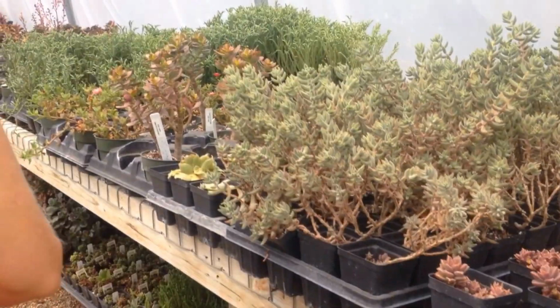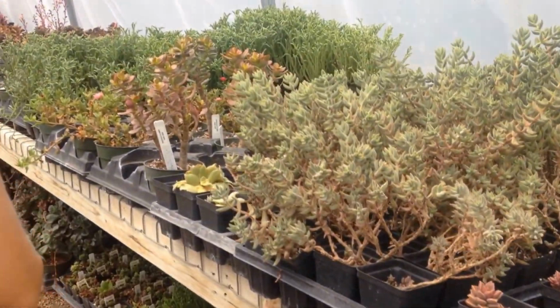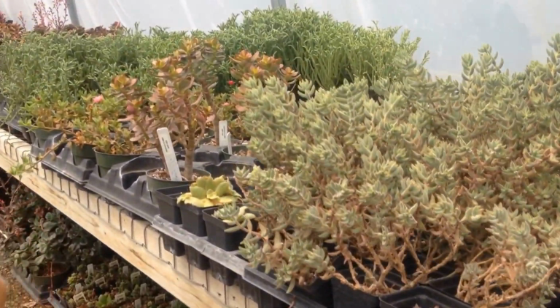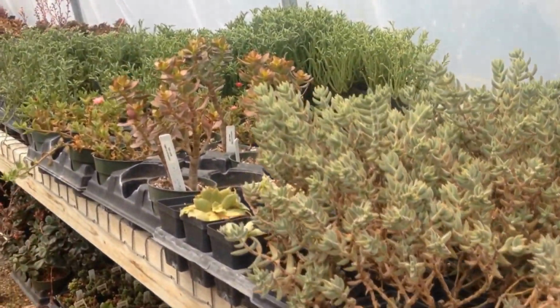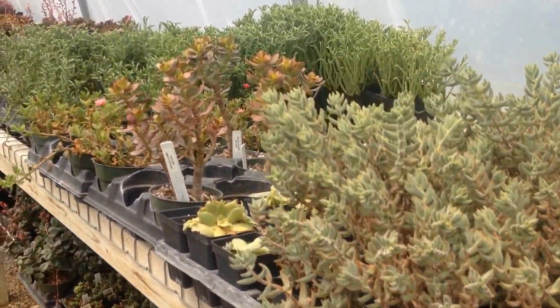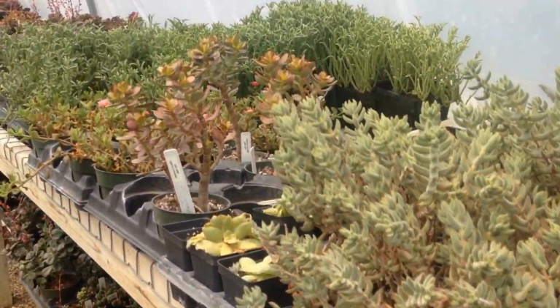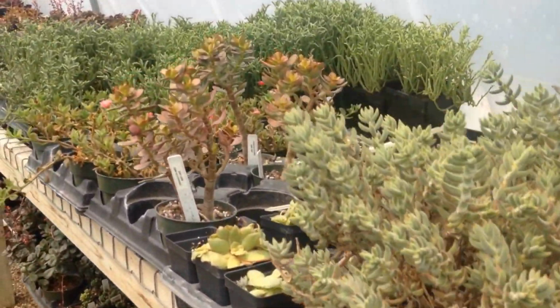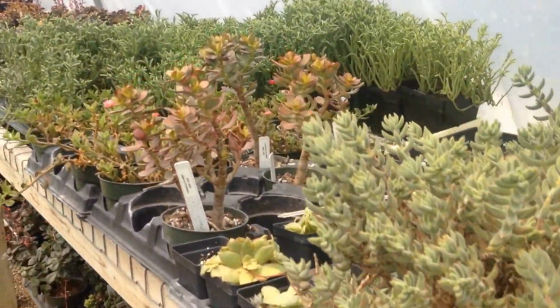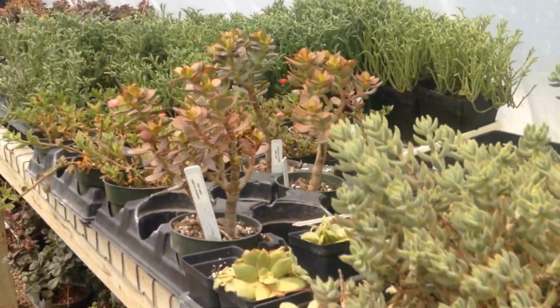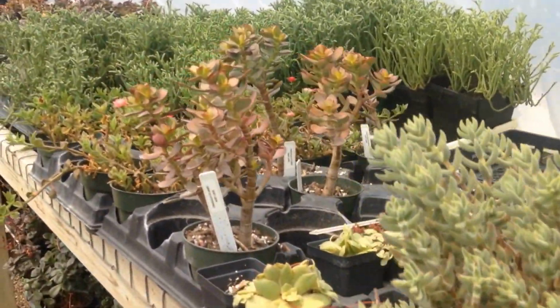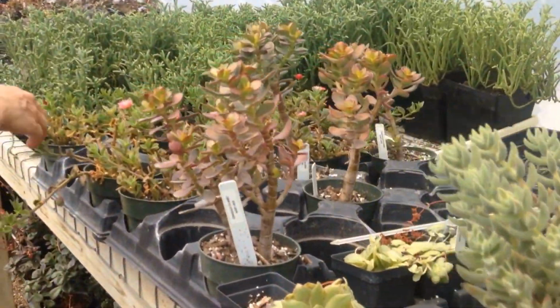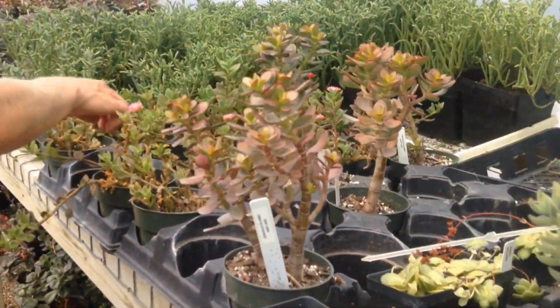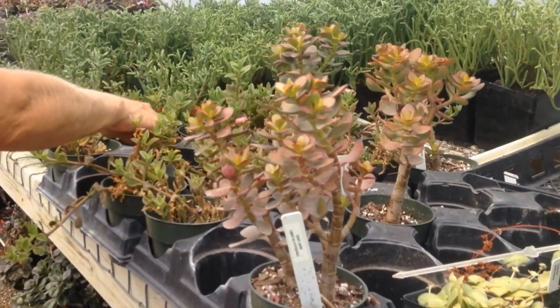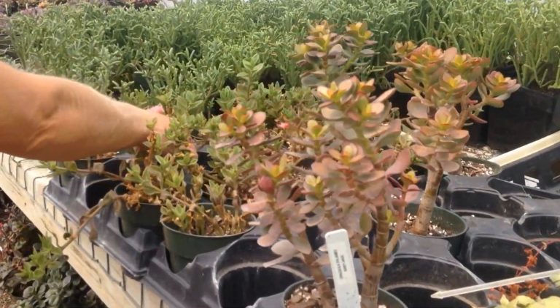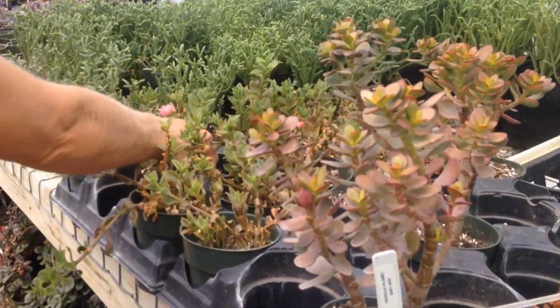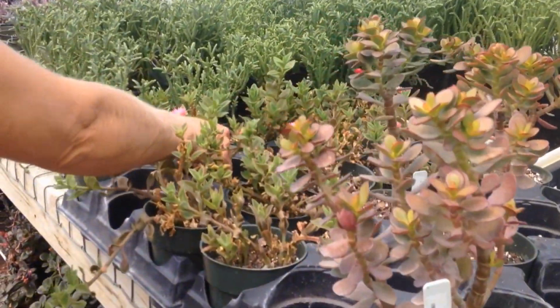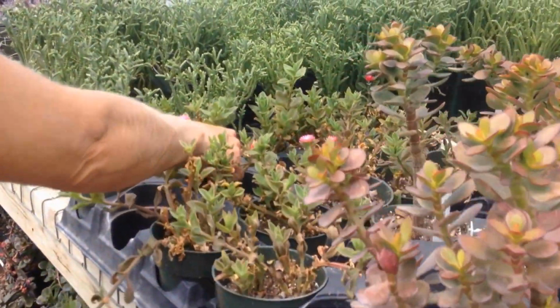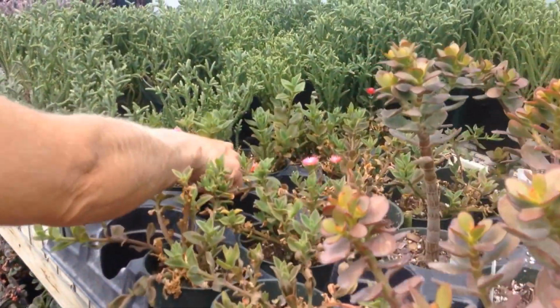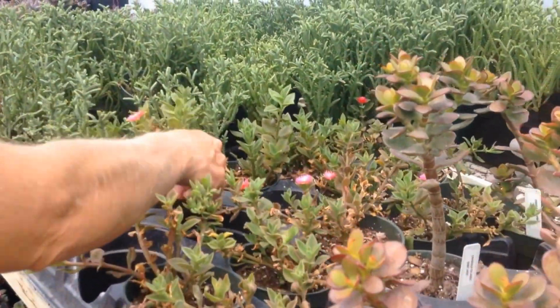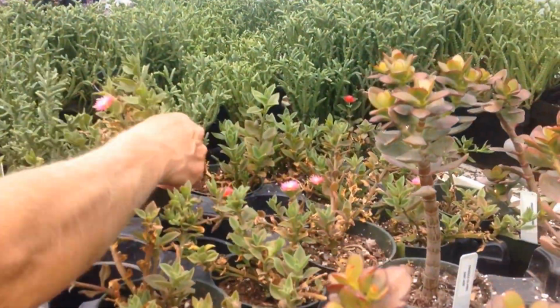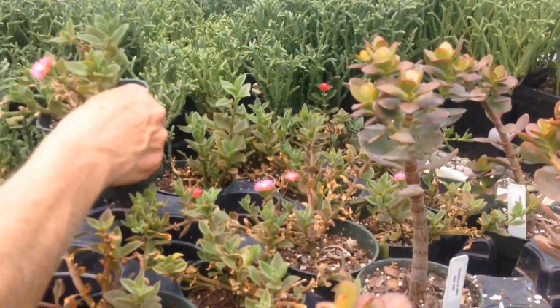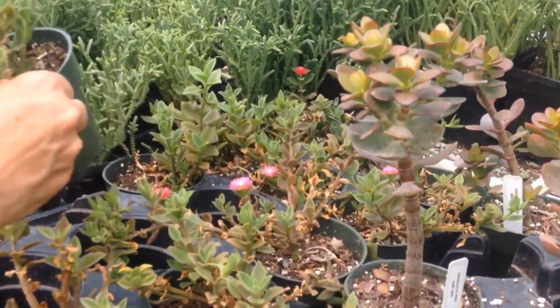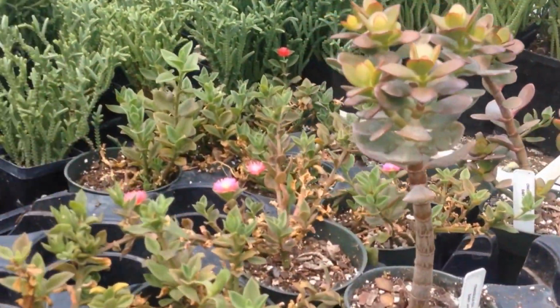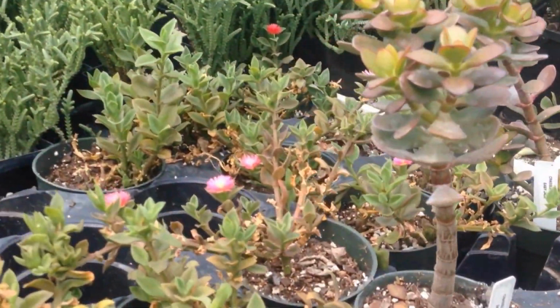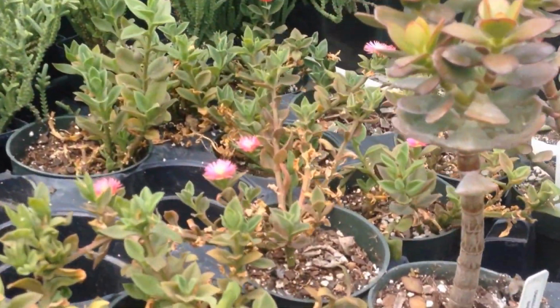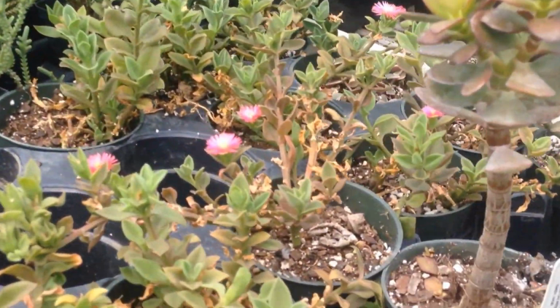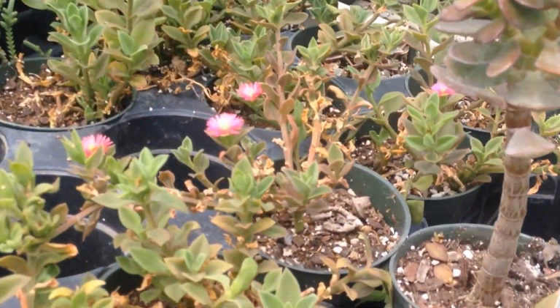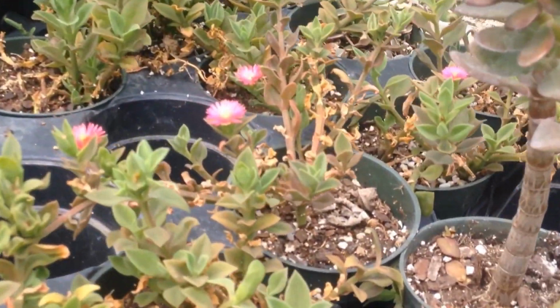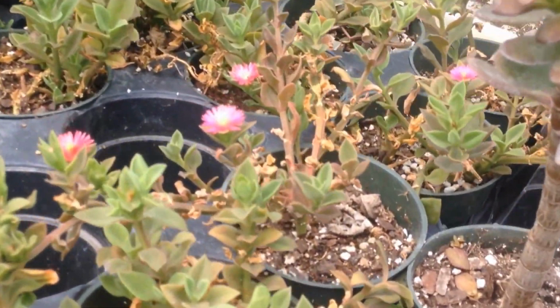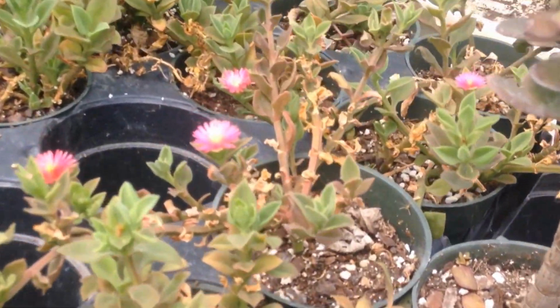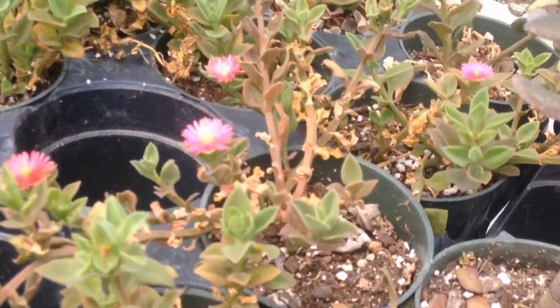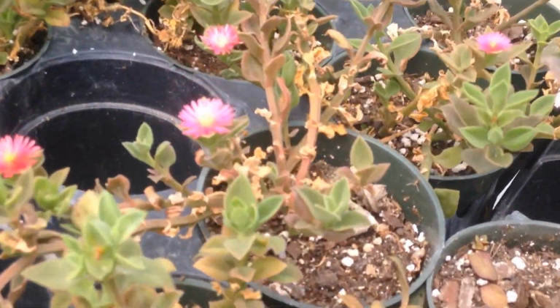I want a big flower. I wanted to try some of those. Yeah.